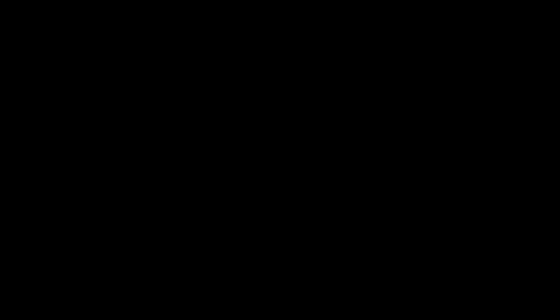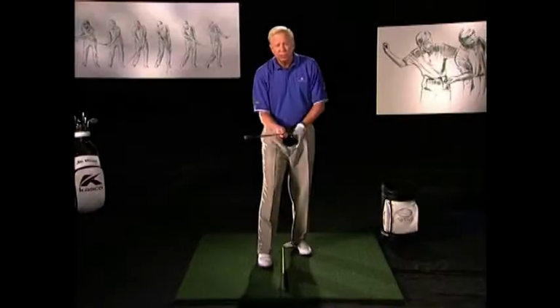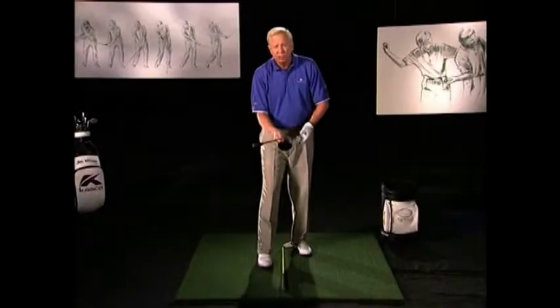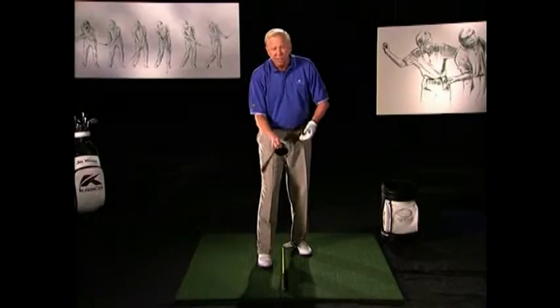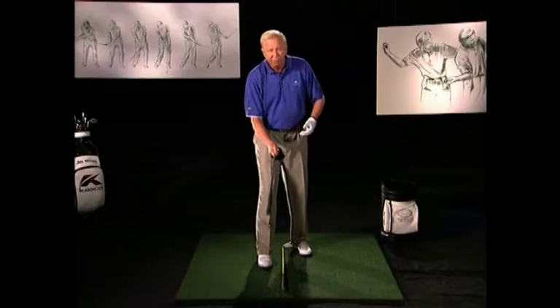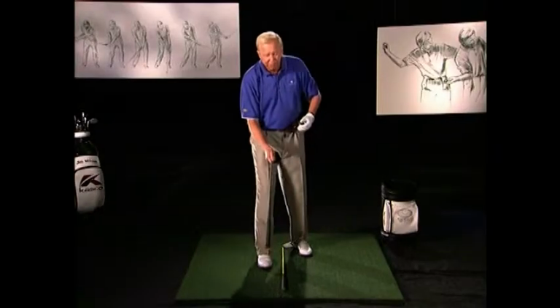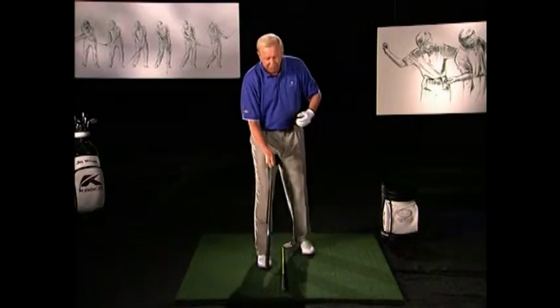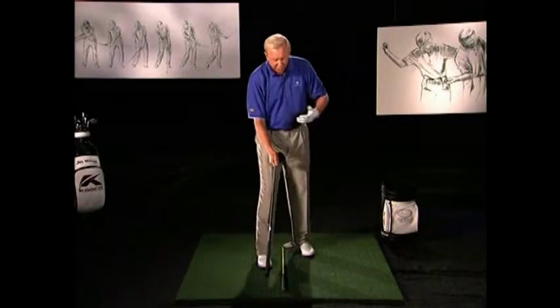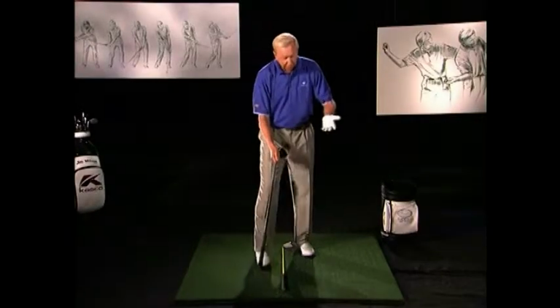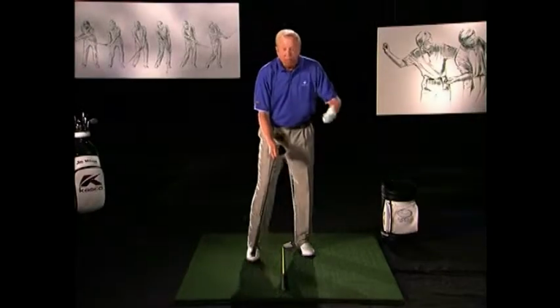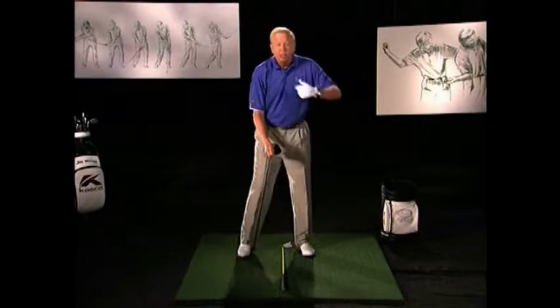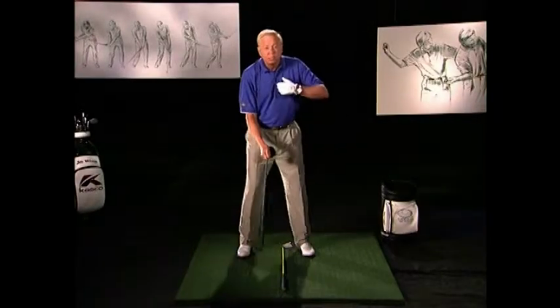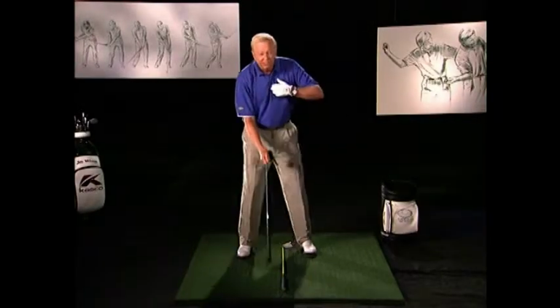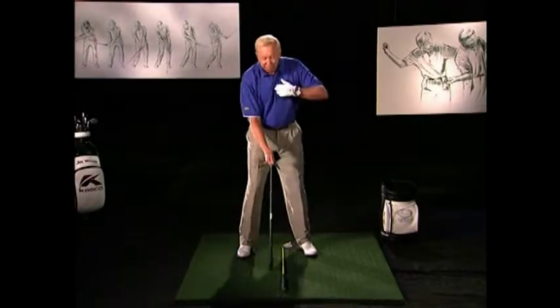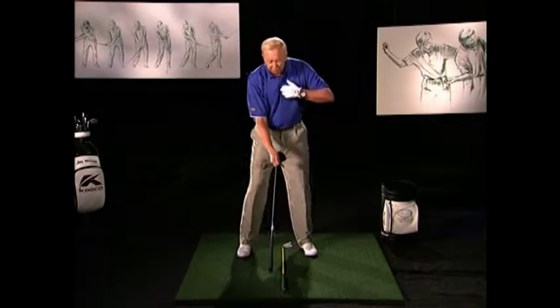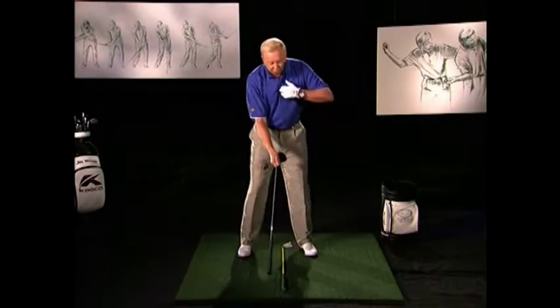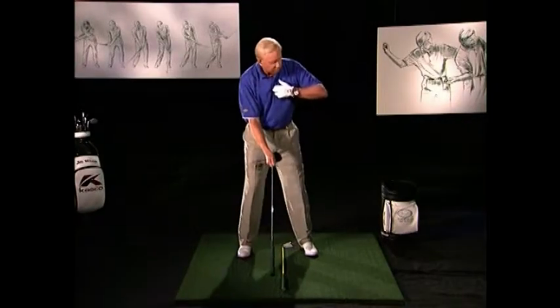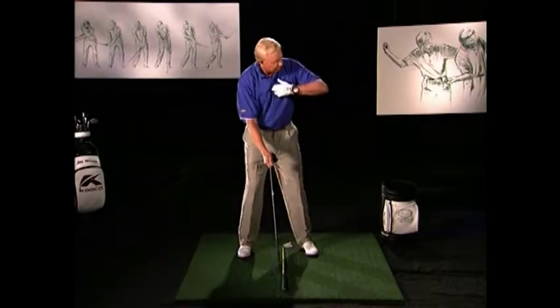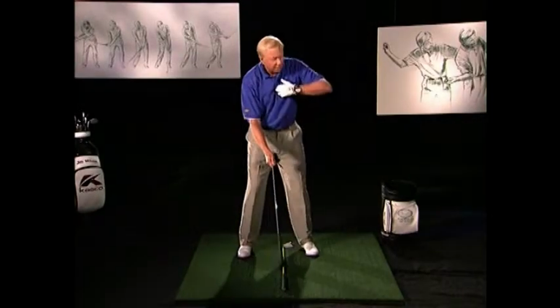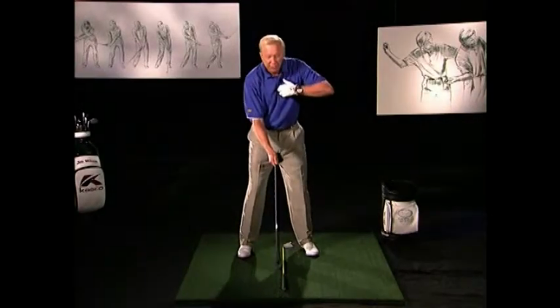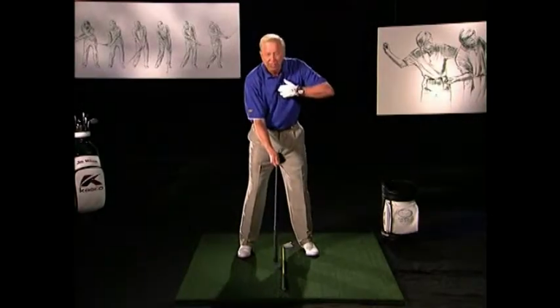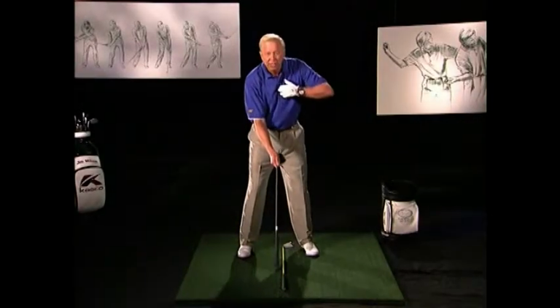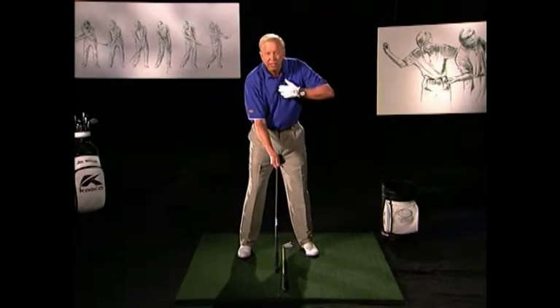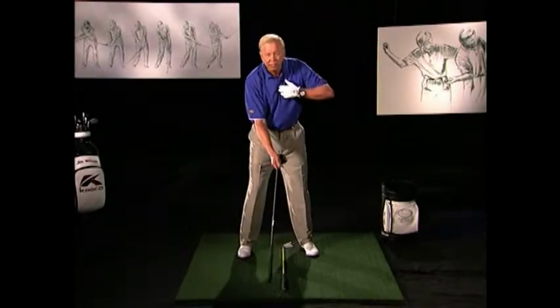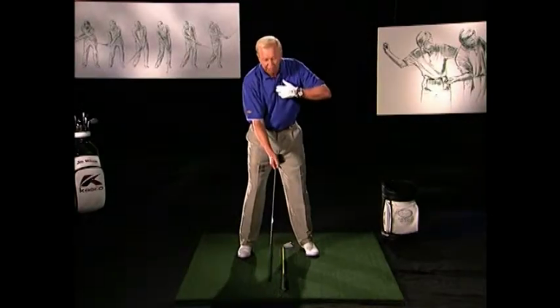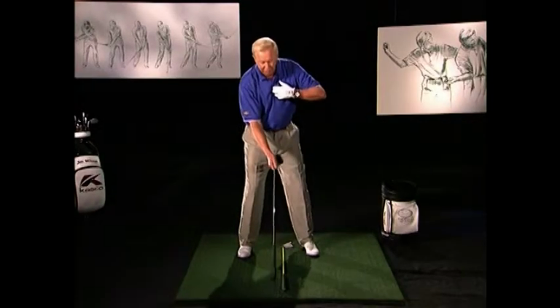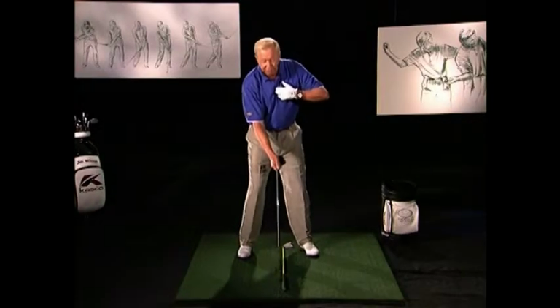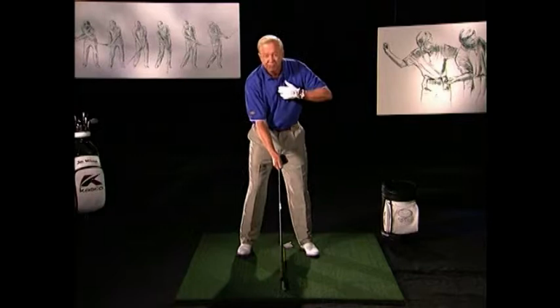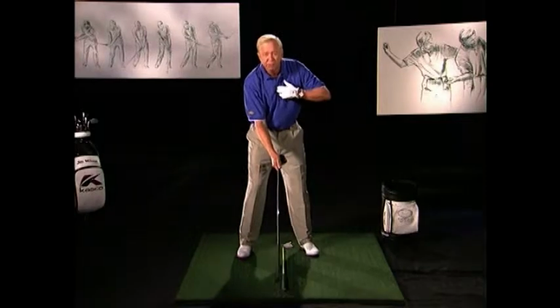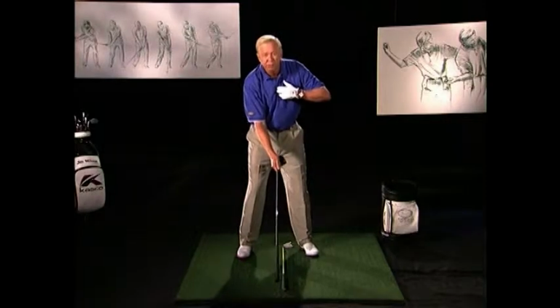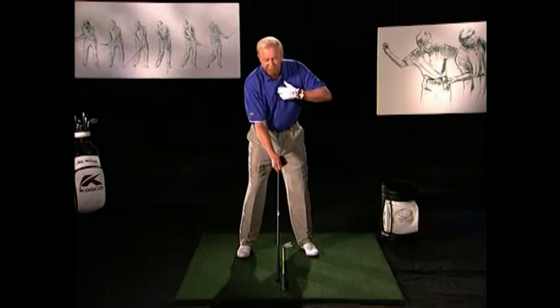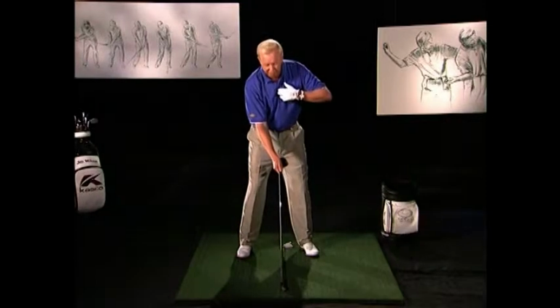Use a shaft for this as well. Same little drill, except now we have a club. We put the swish in.